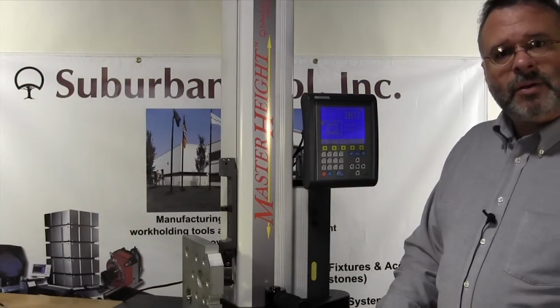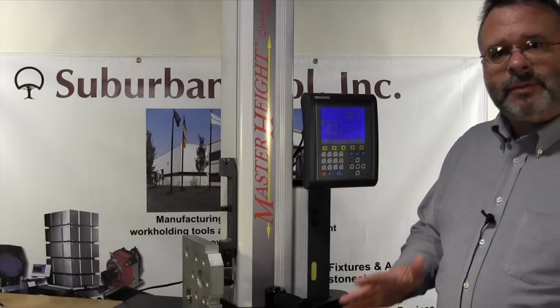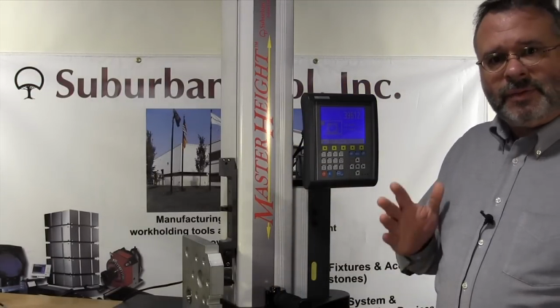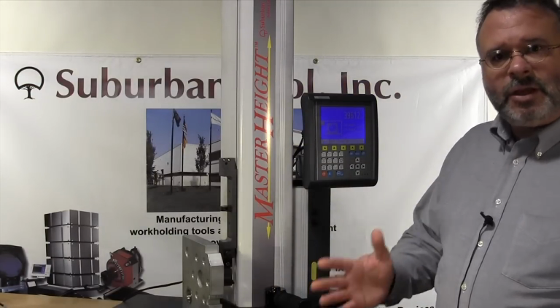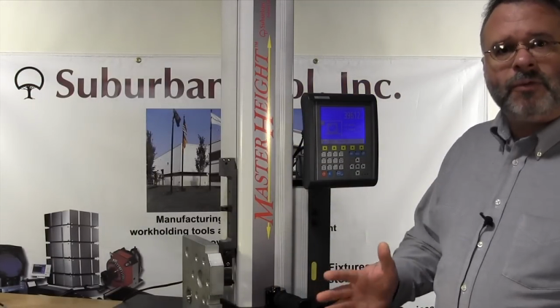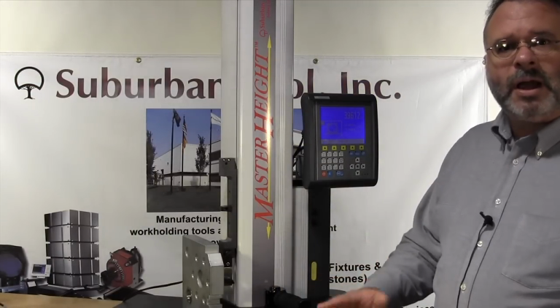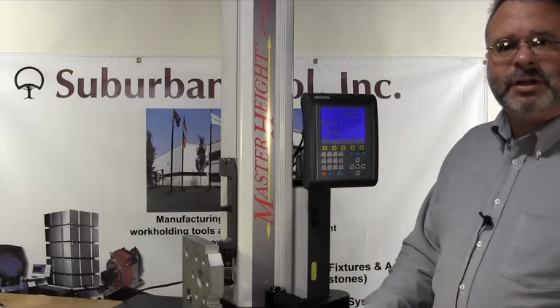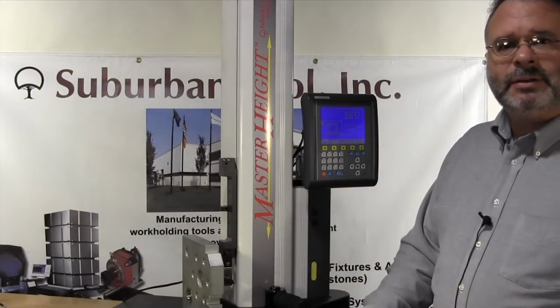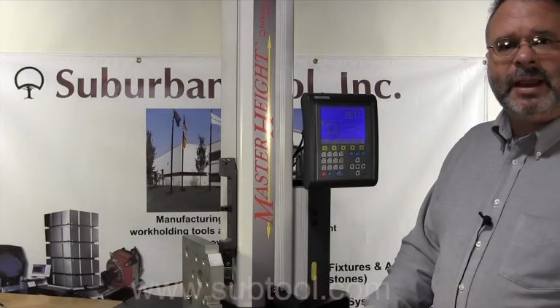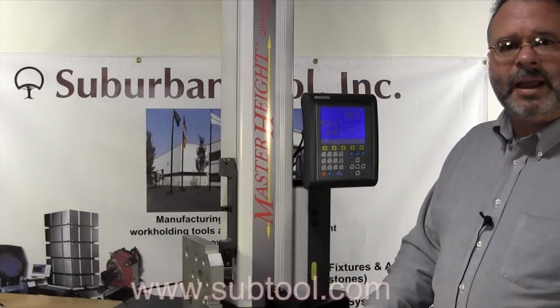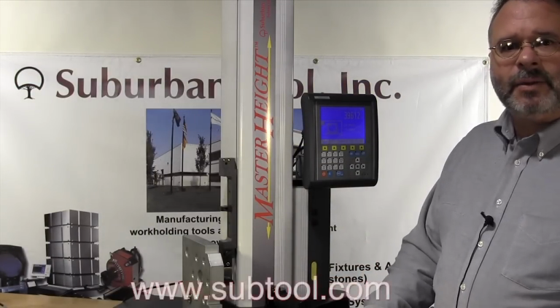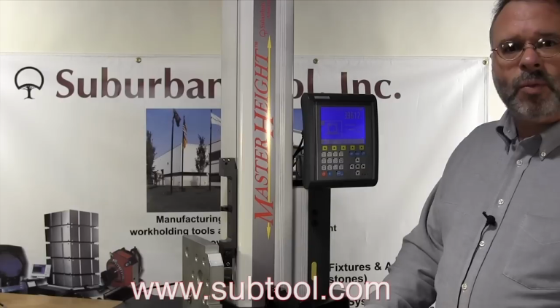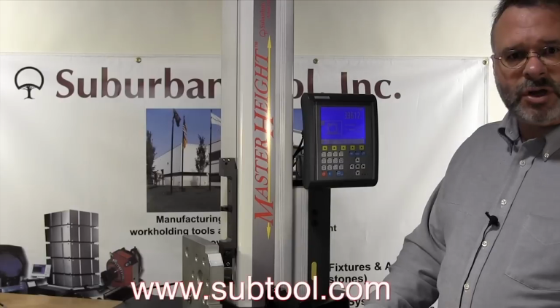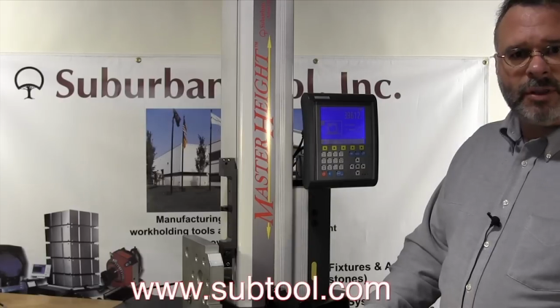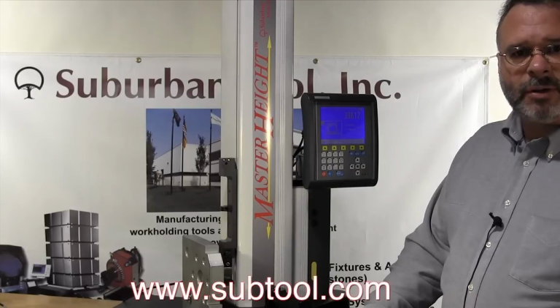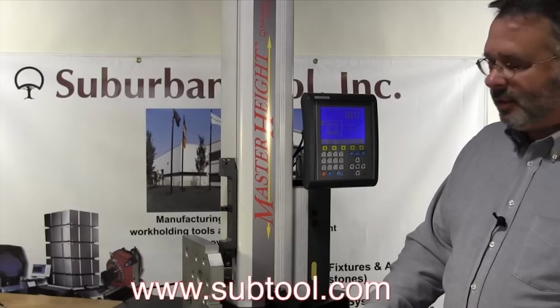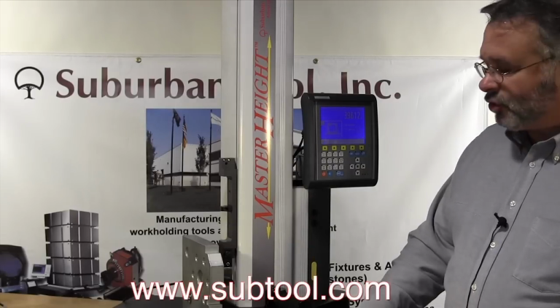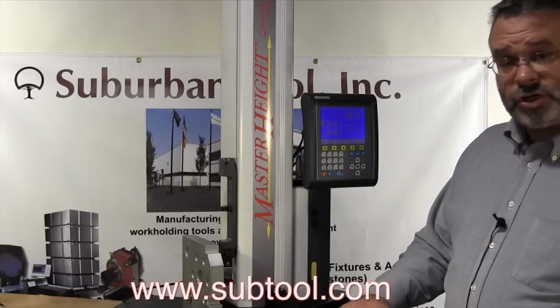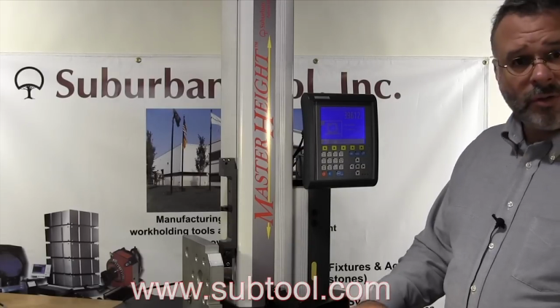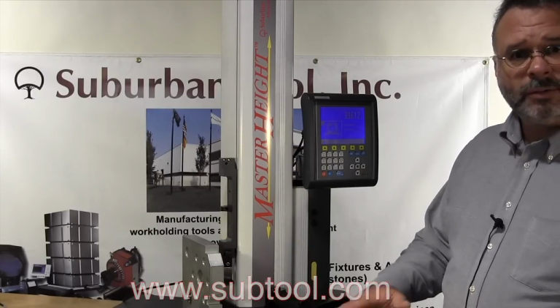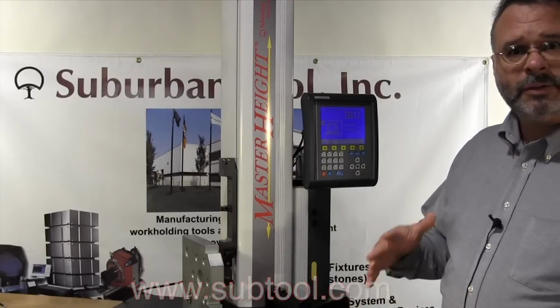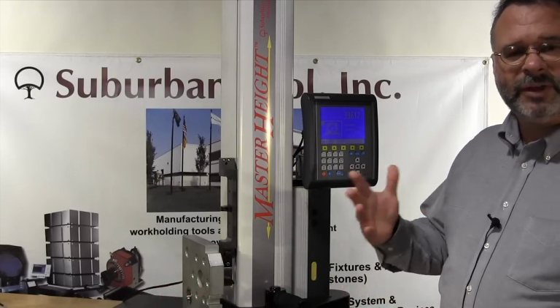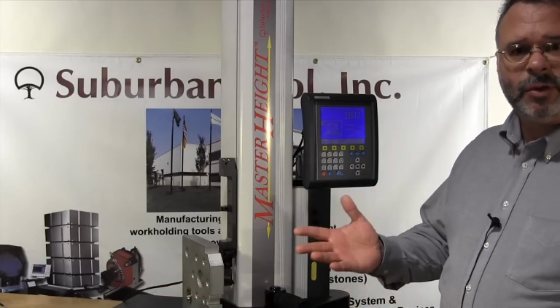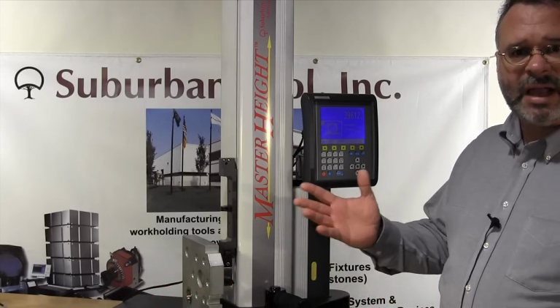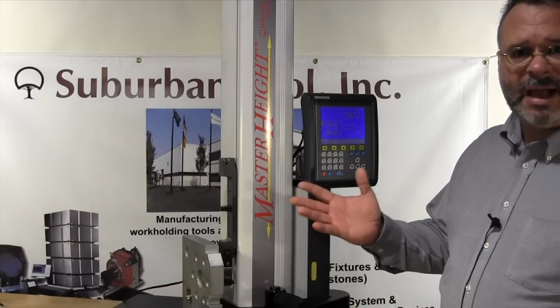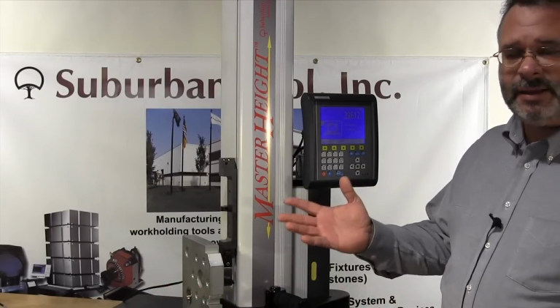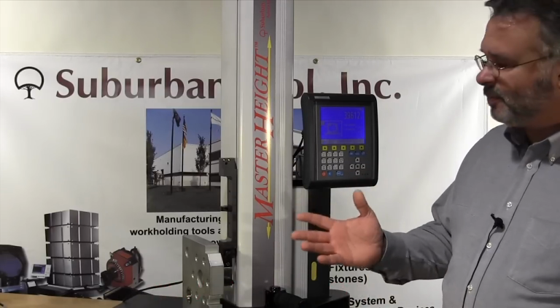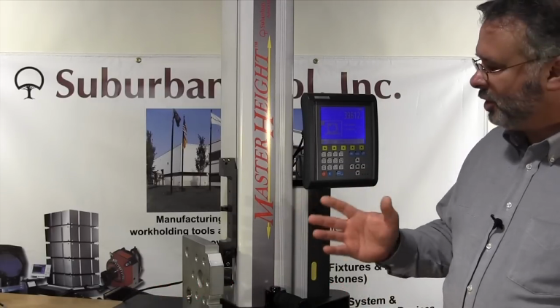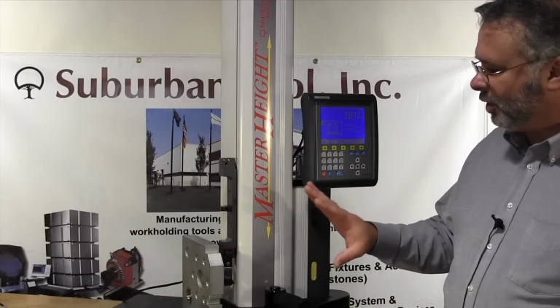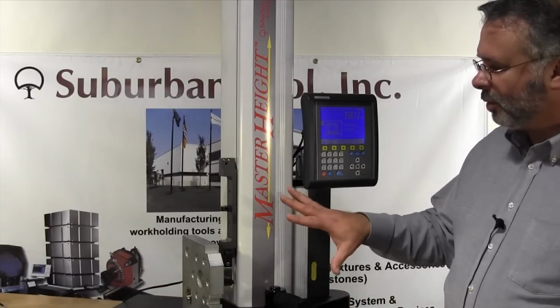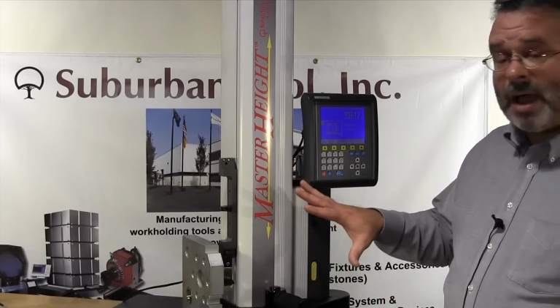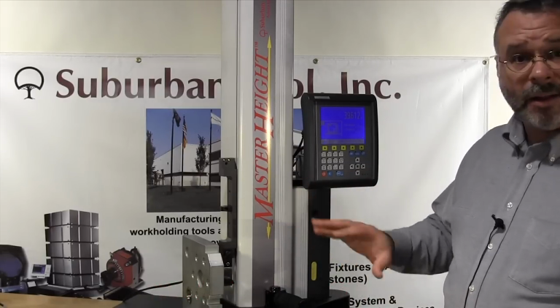Thank you for watching, and watch our other instructional videos on this particular model.